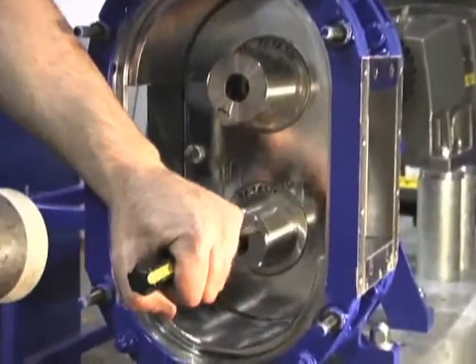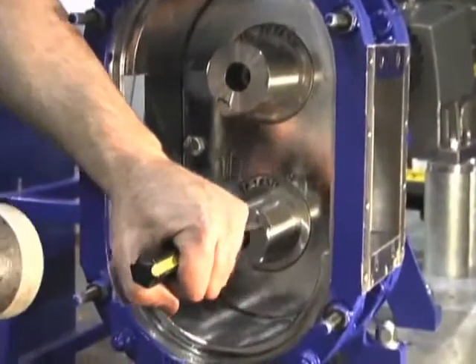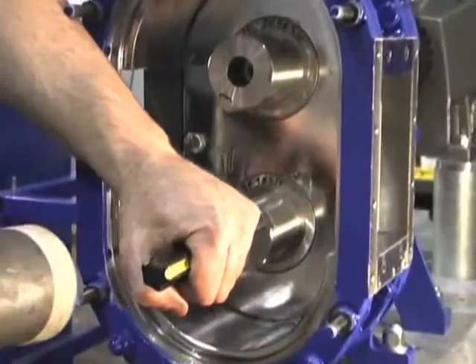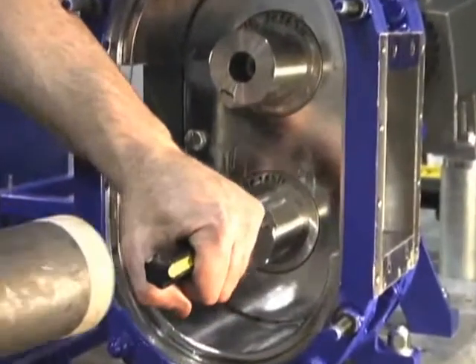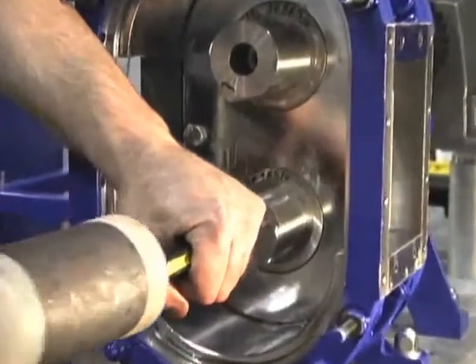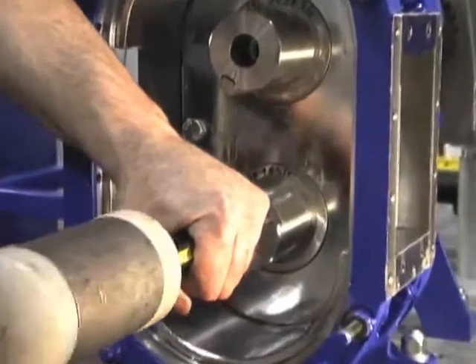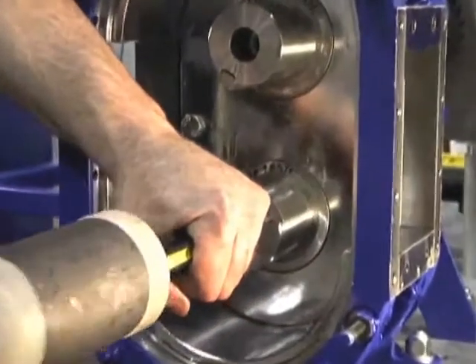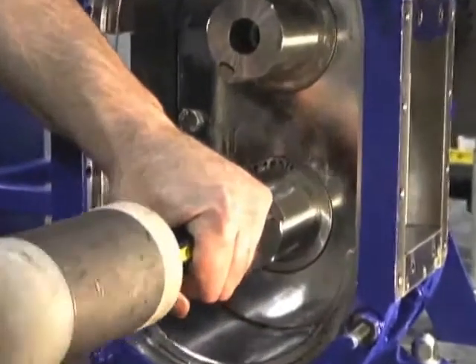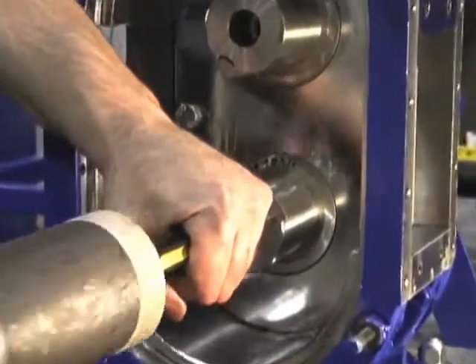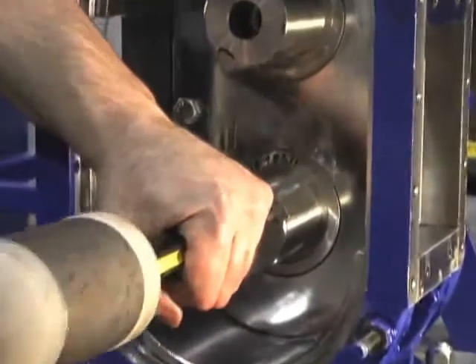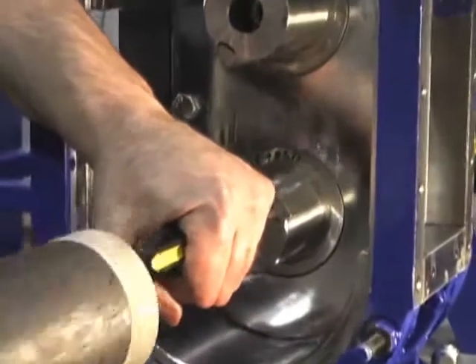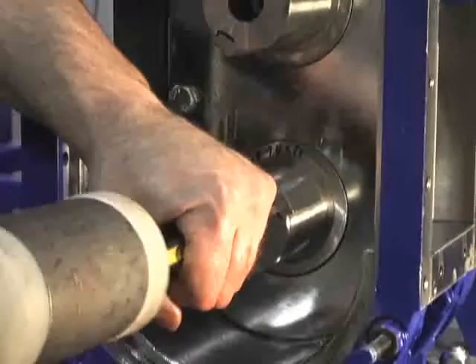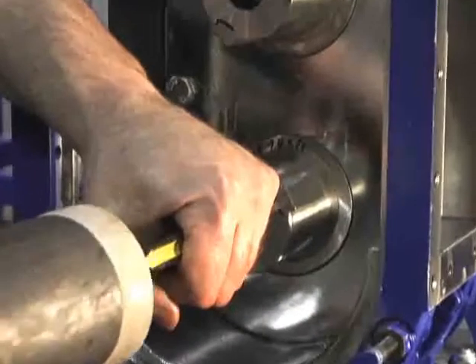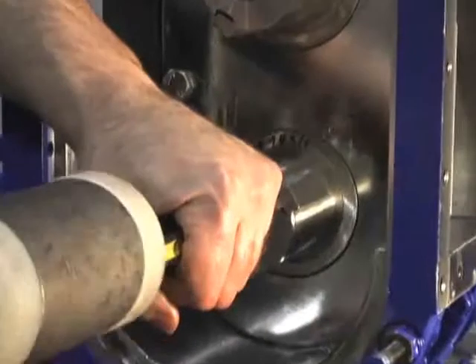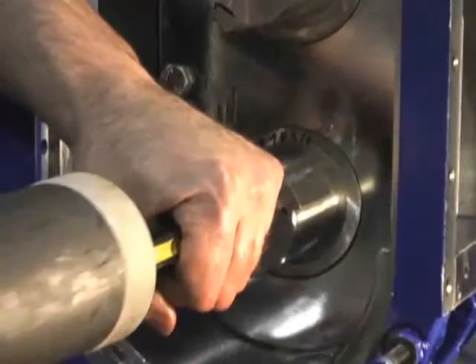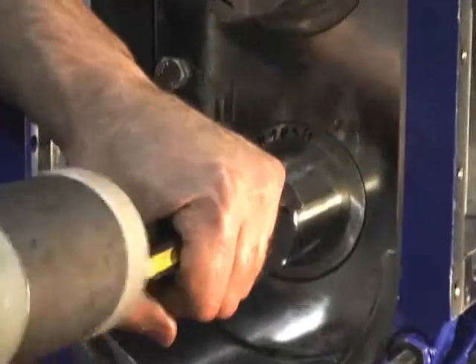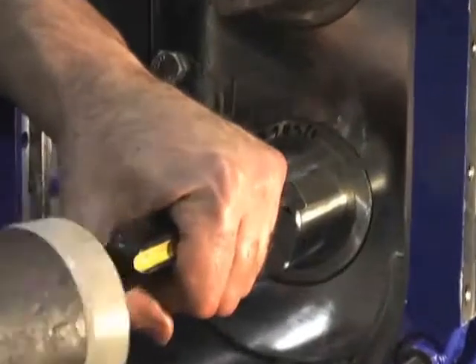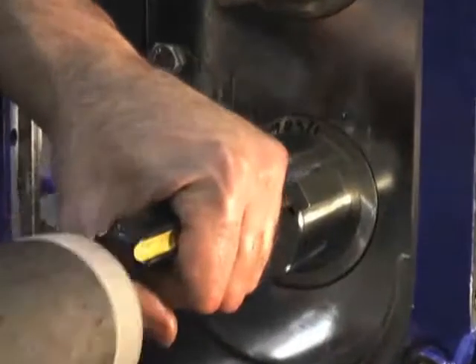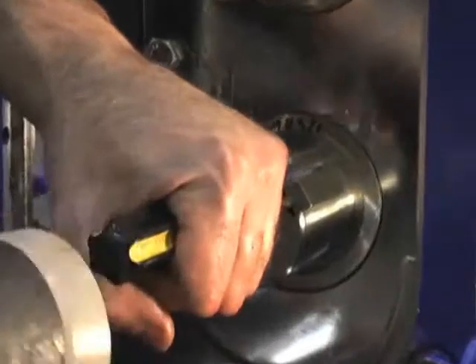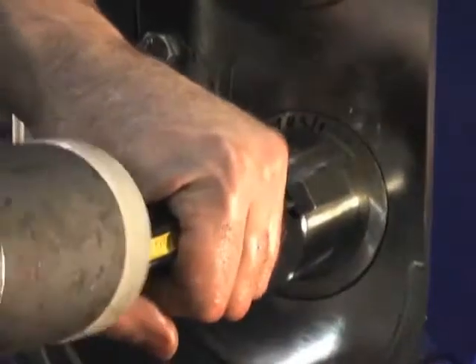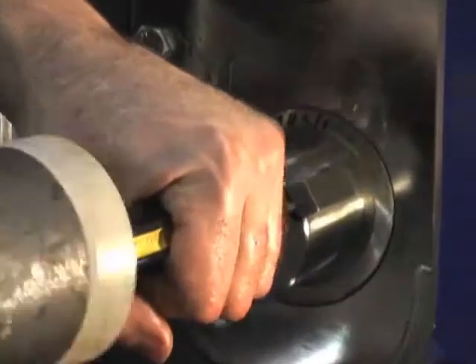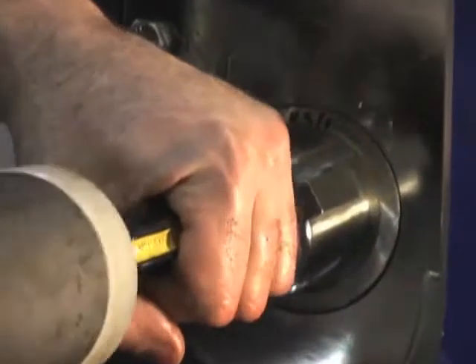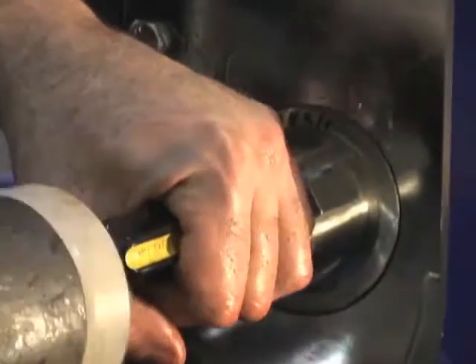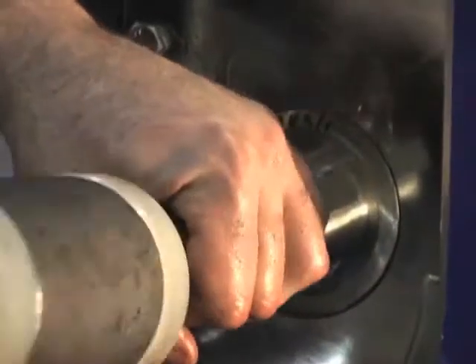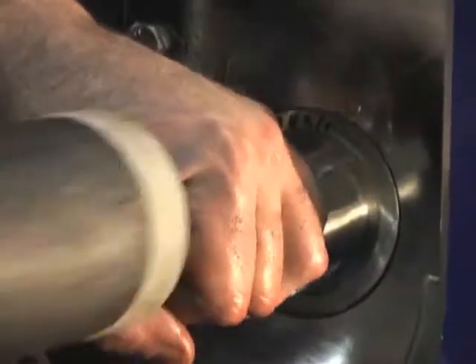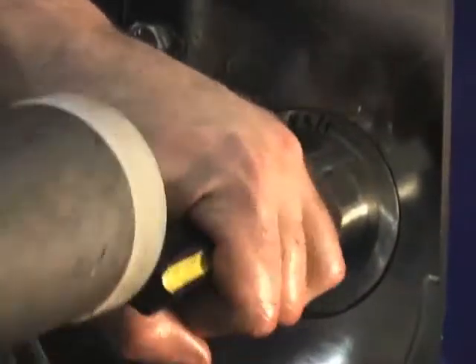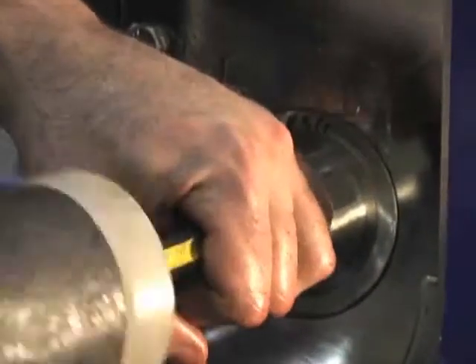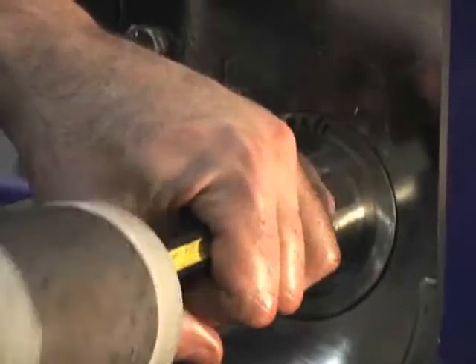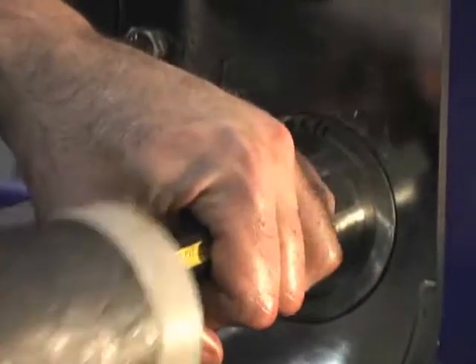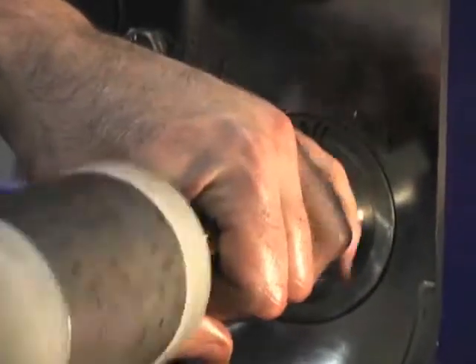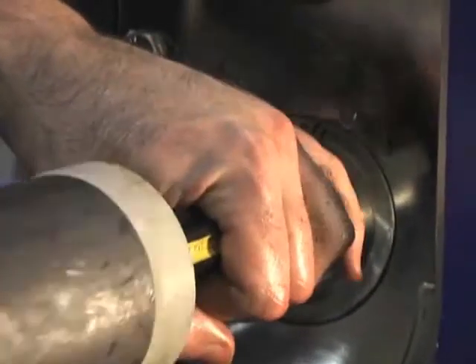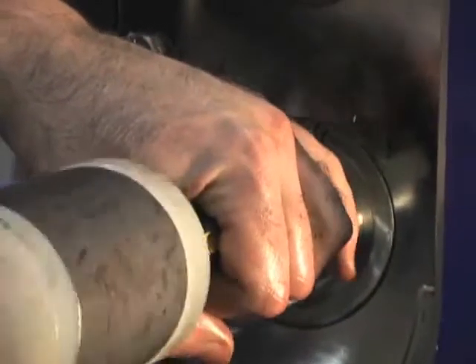Tap out keys with a large screwdriver. You can reuse the keys when rebuilding the pump.